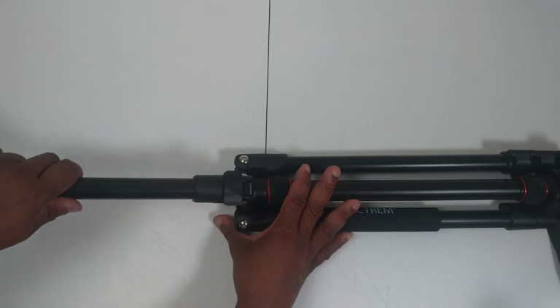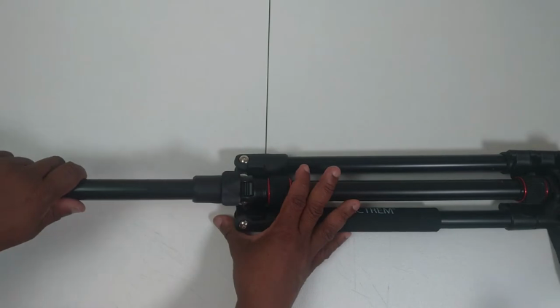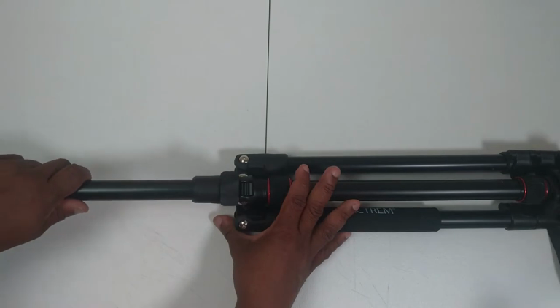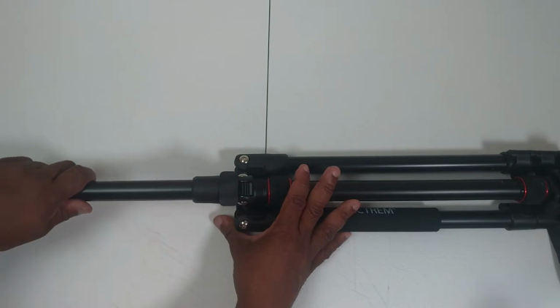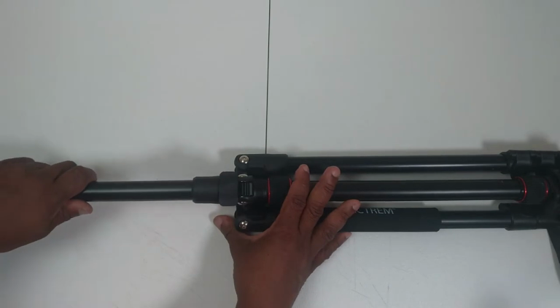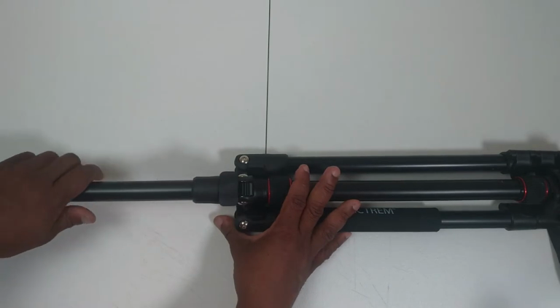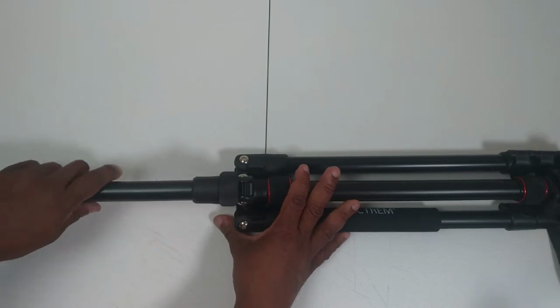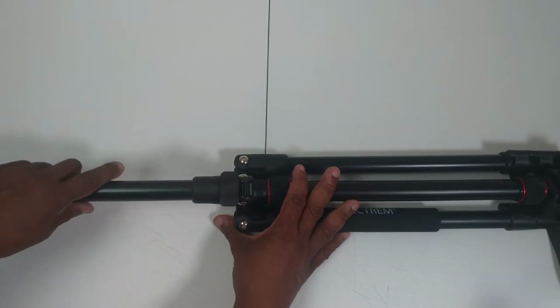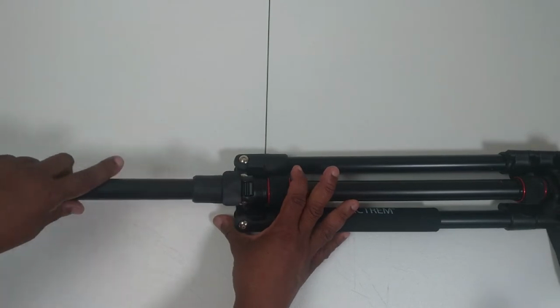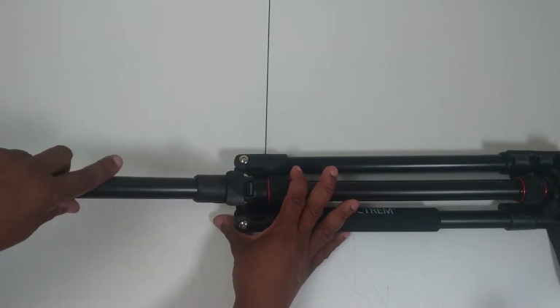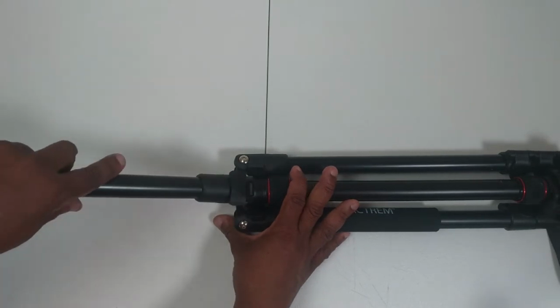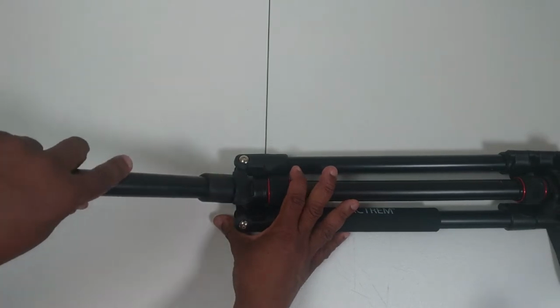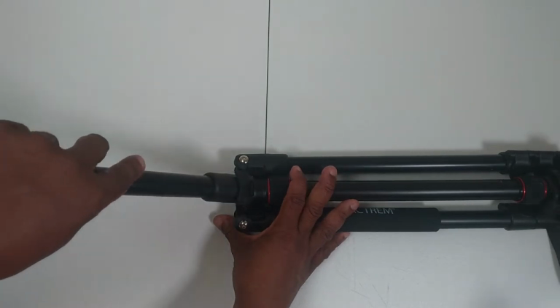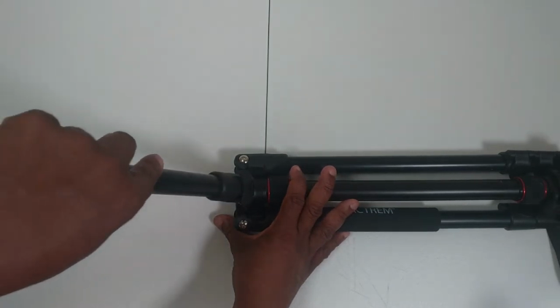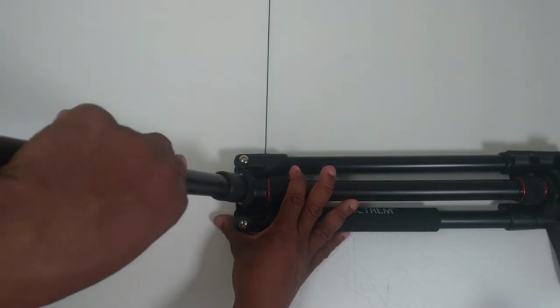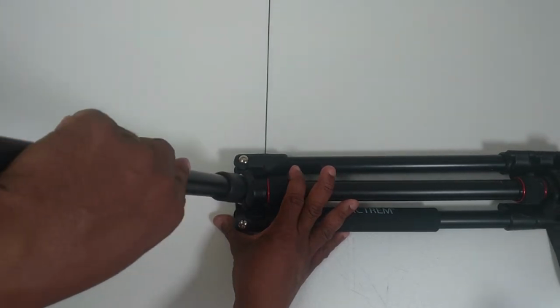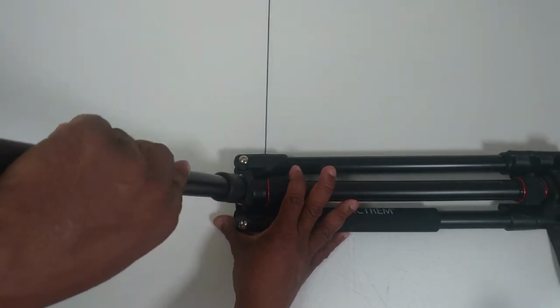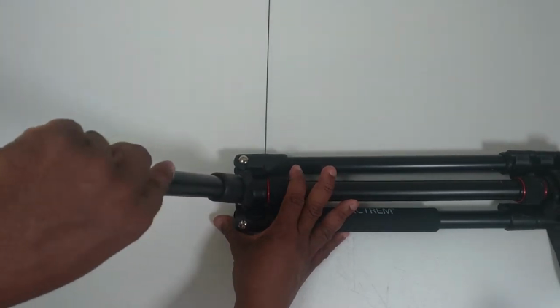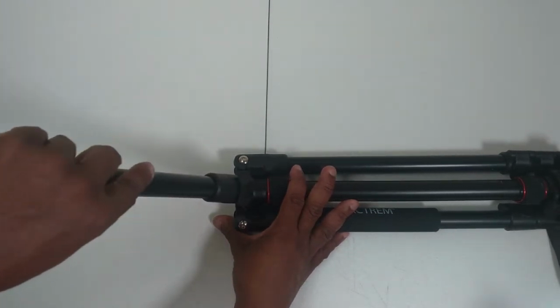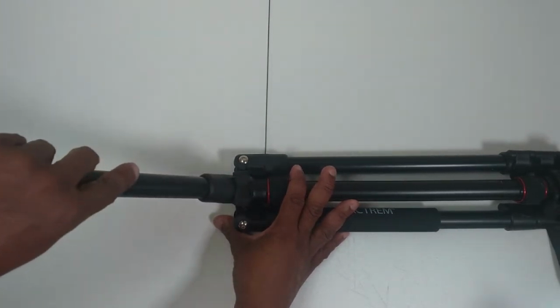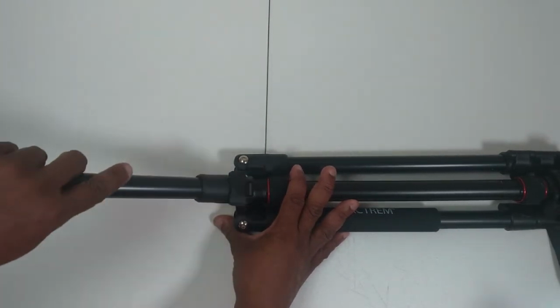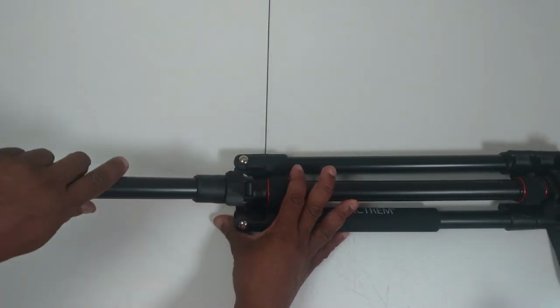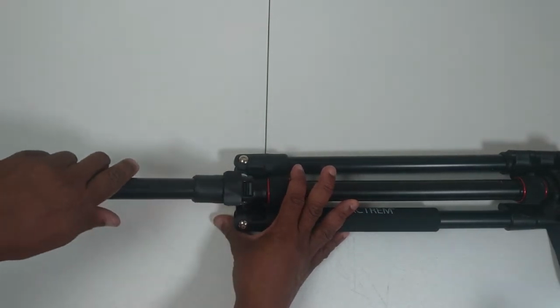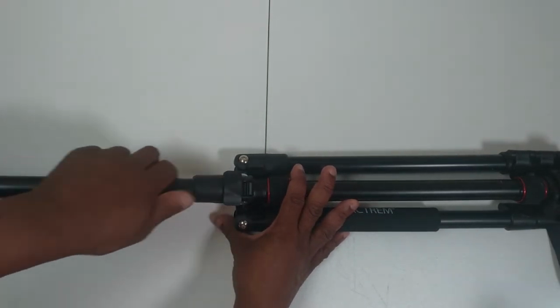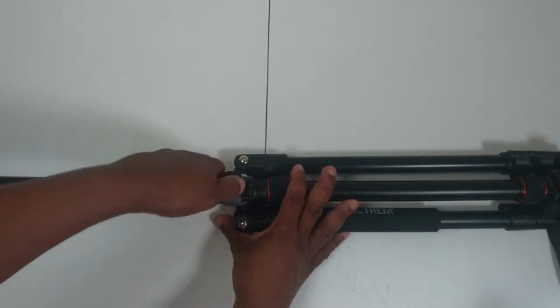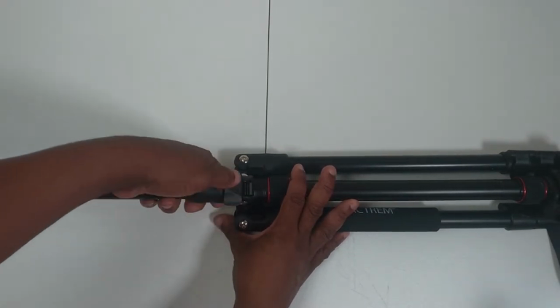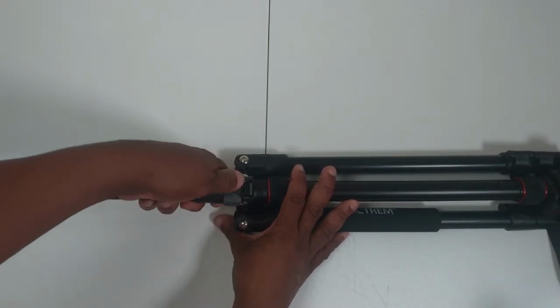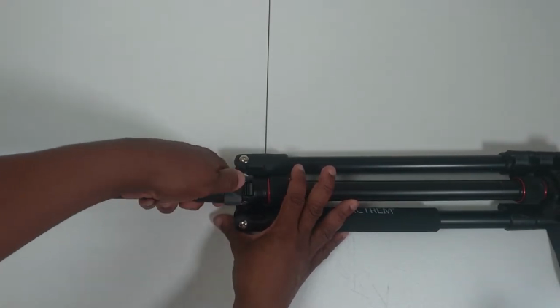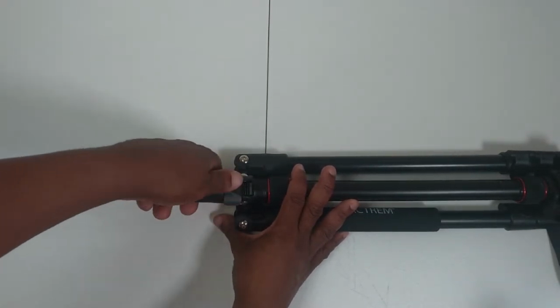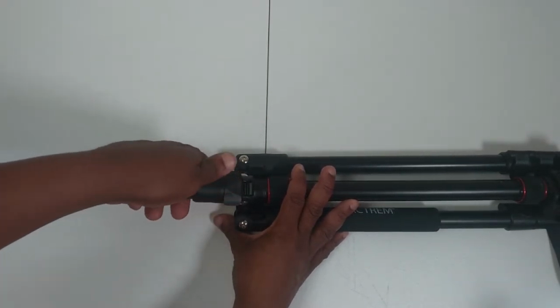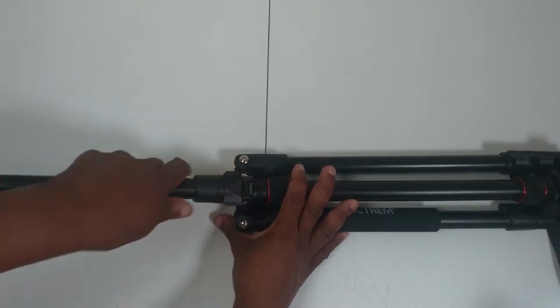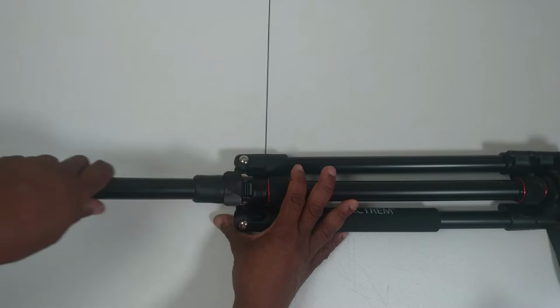And if you watch this video until the end, I'll show you some of the secret weapons of this tripod.